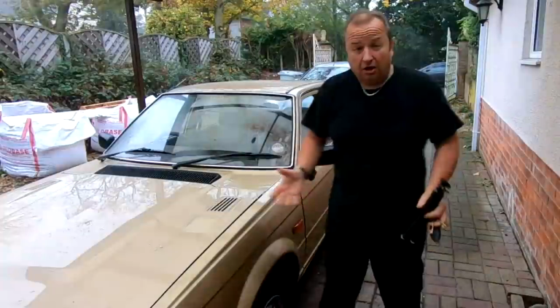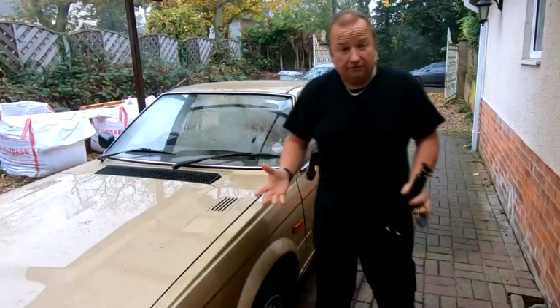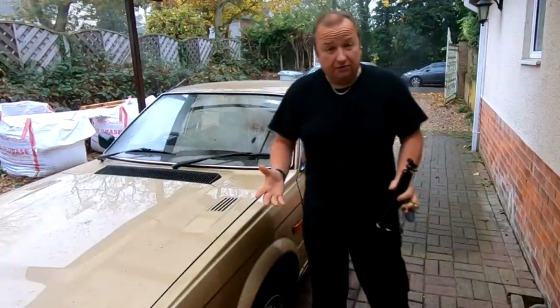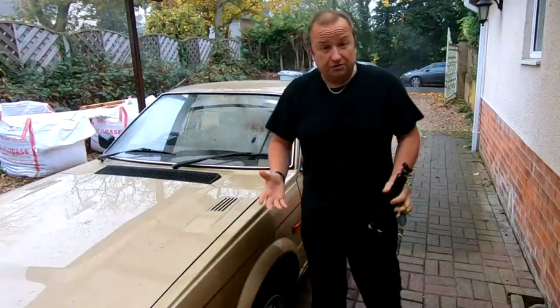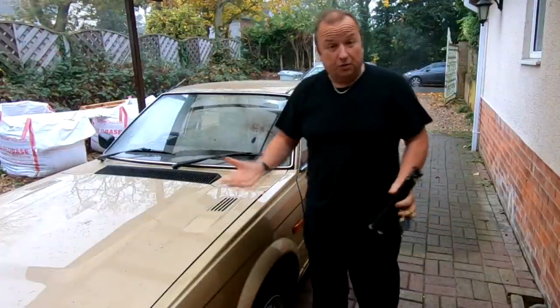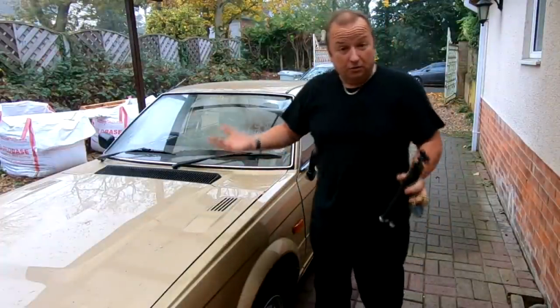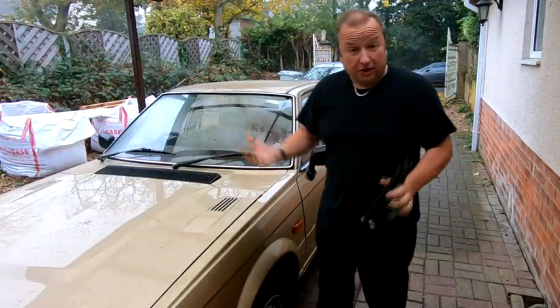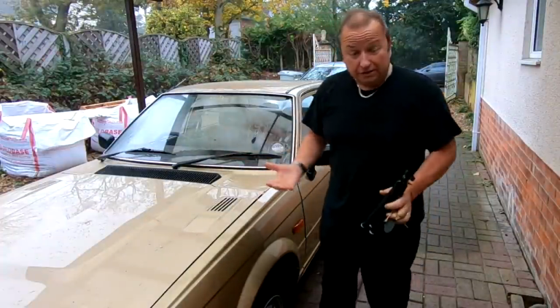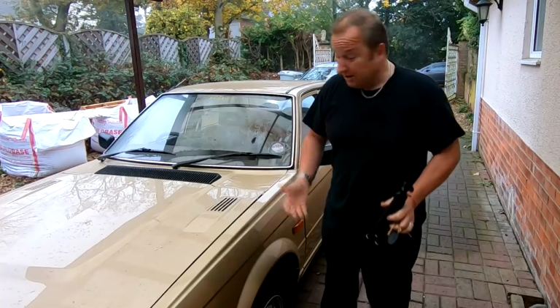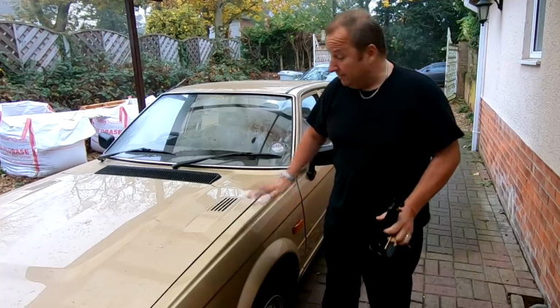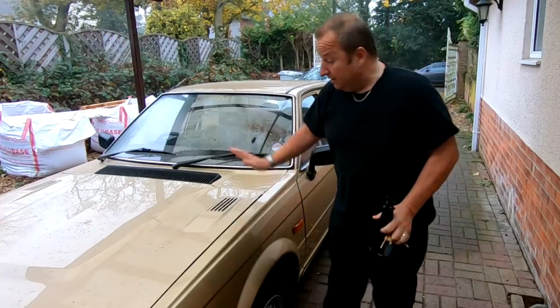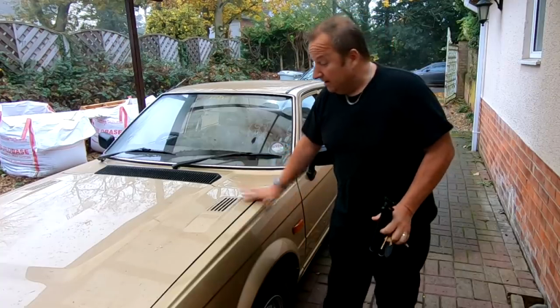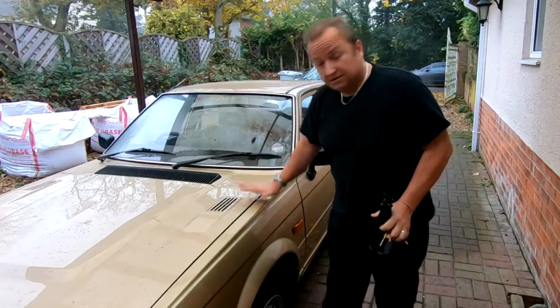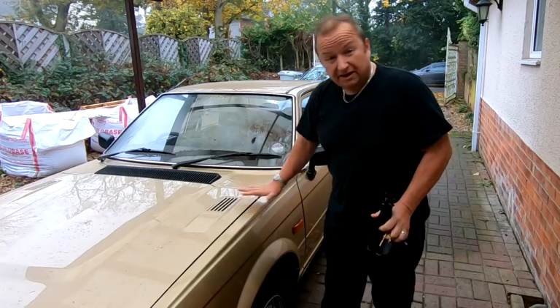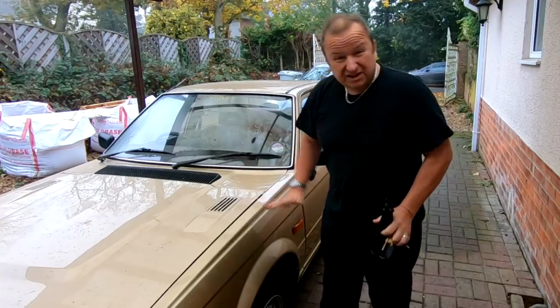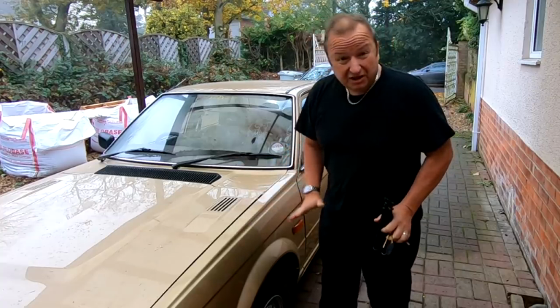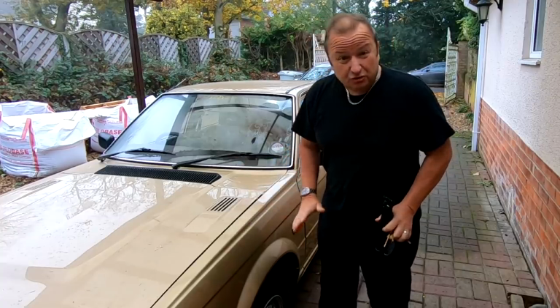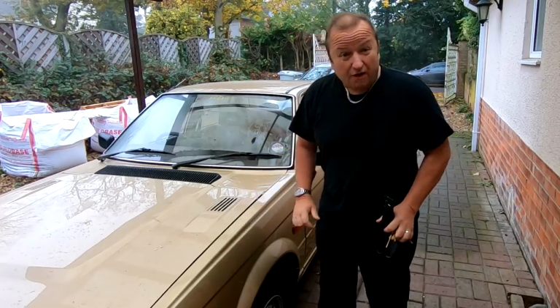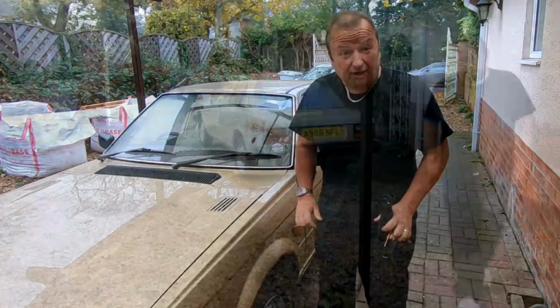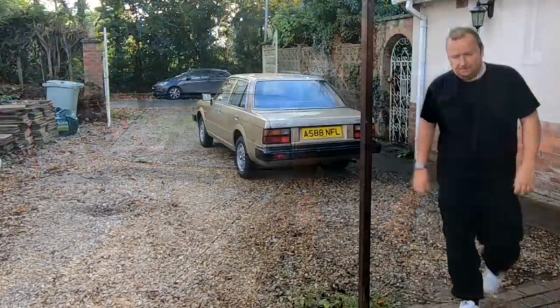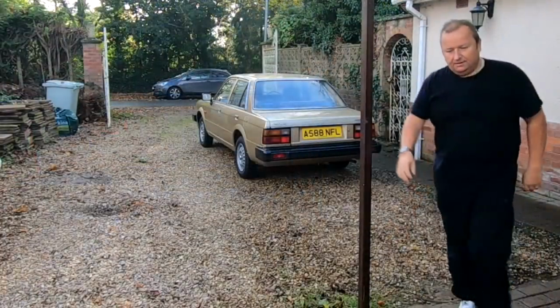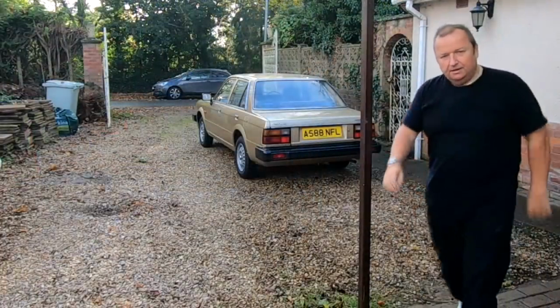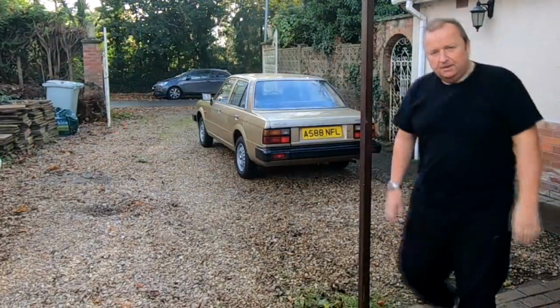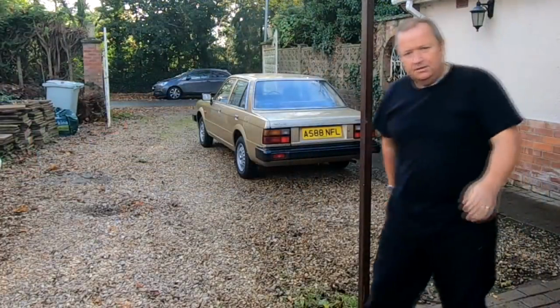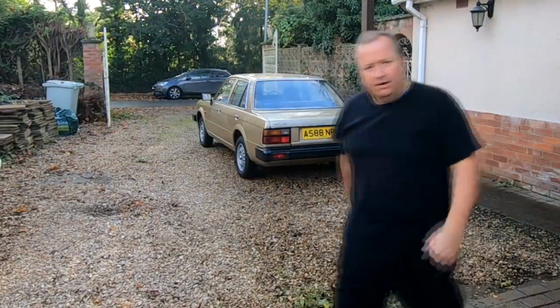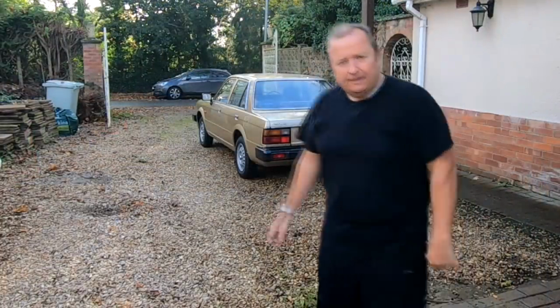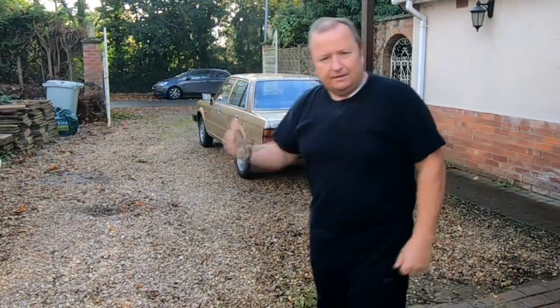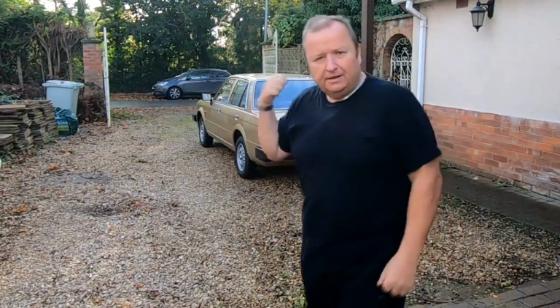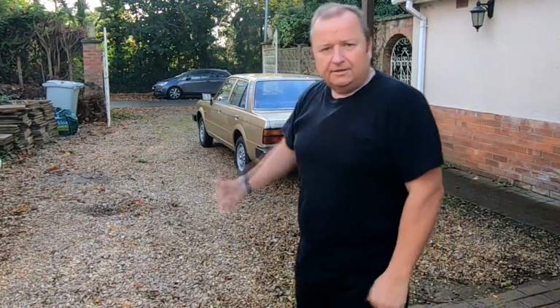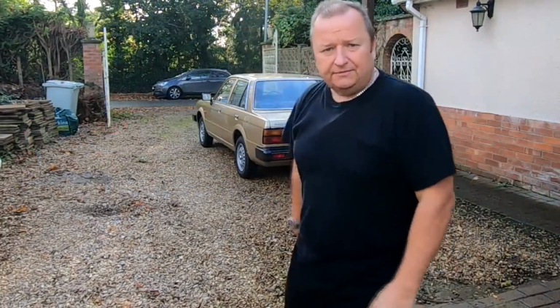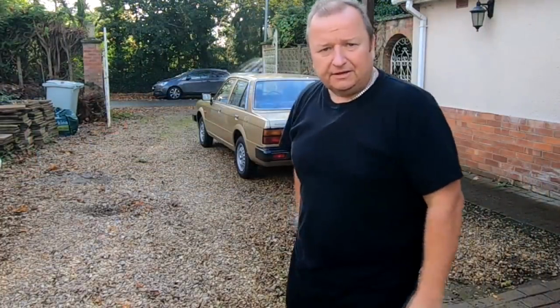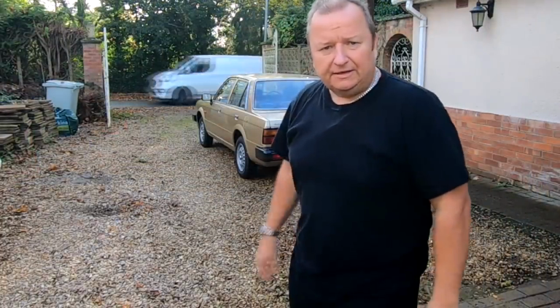Hi folks. Well, the day has come. Today's the day to say goodbye to the Triumph, guys. Right, let's give it a clean.